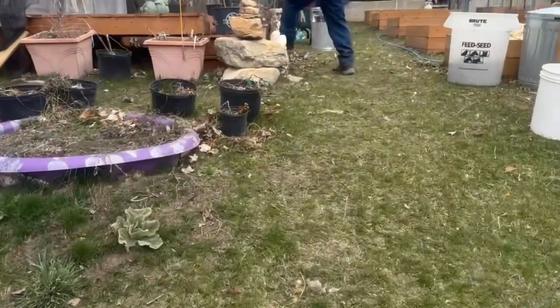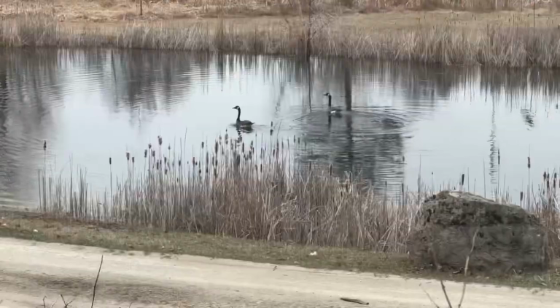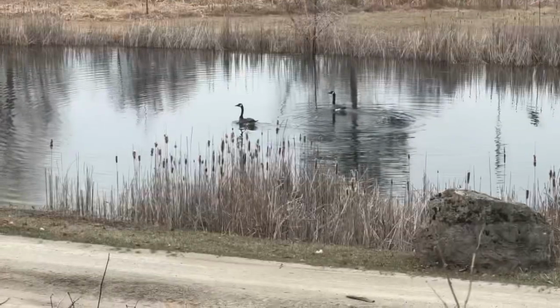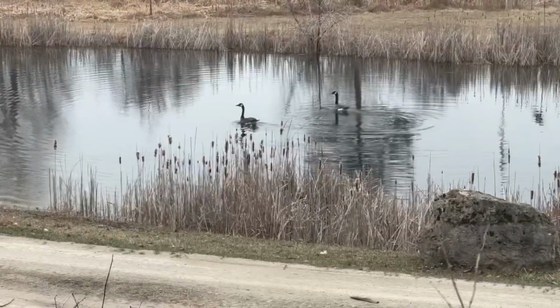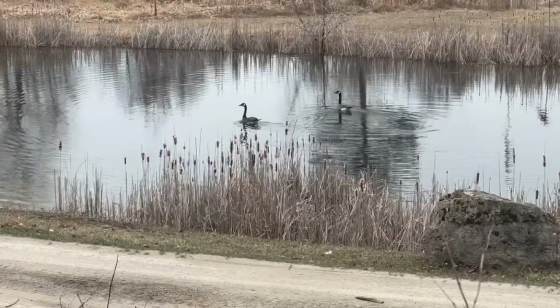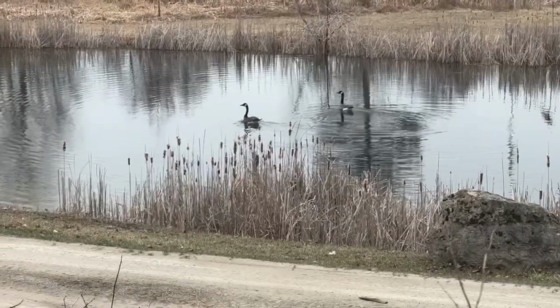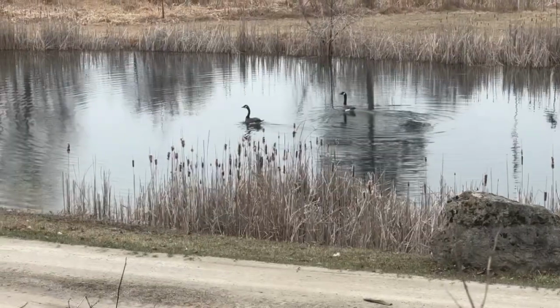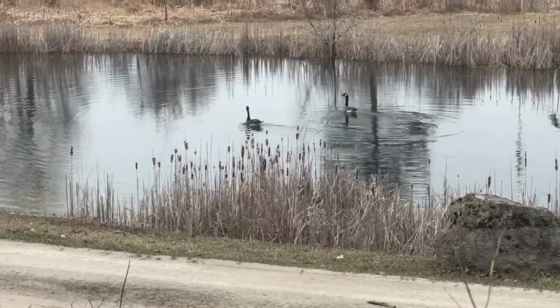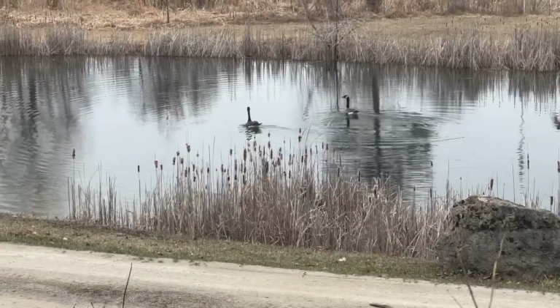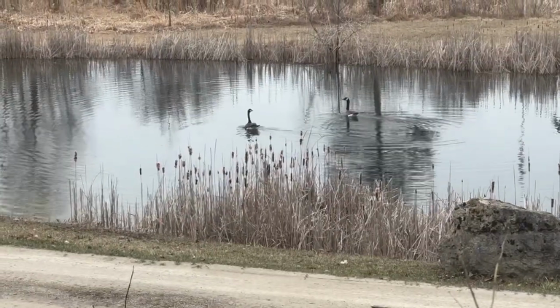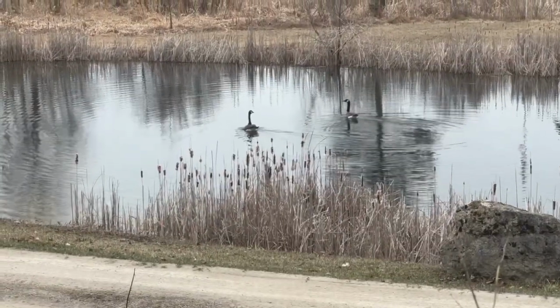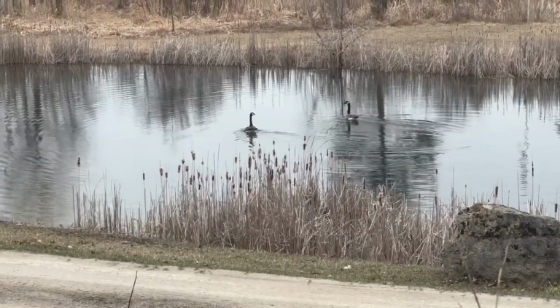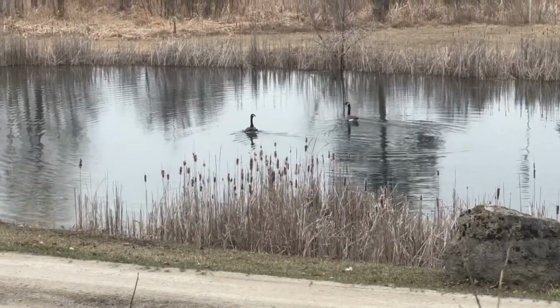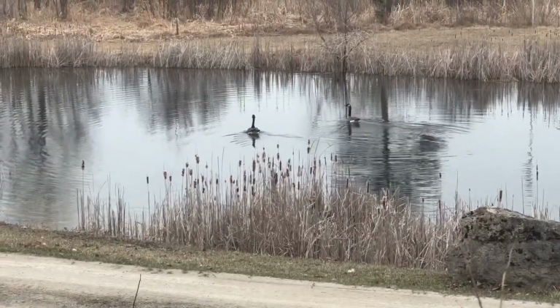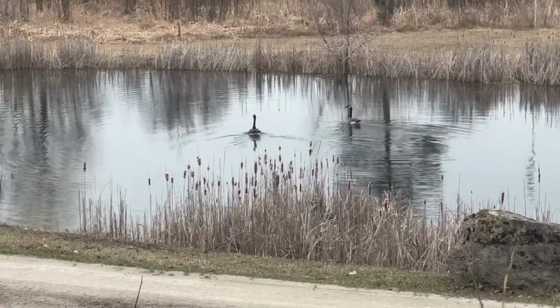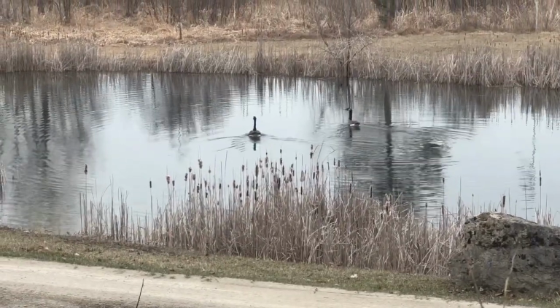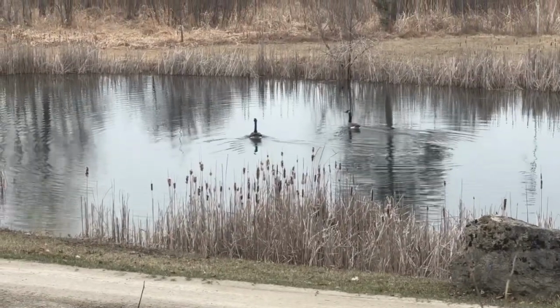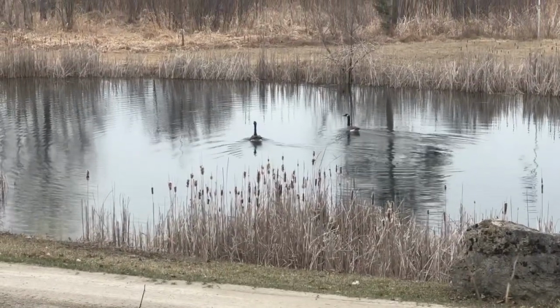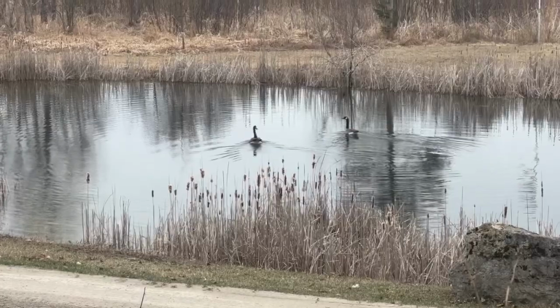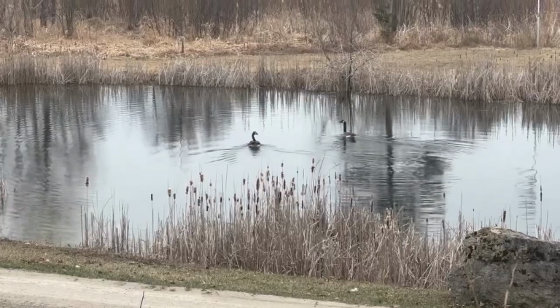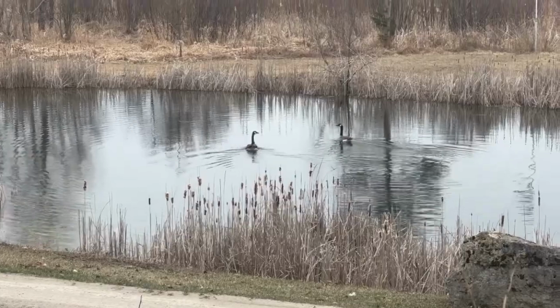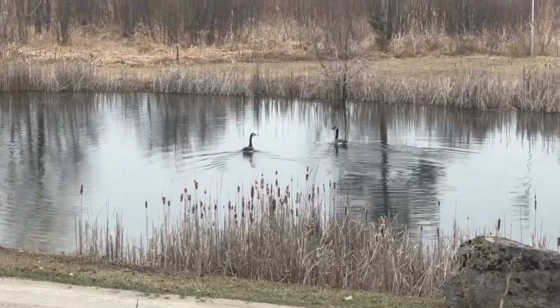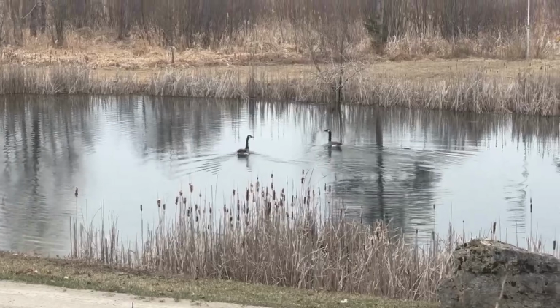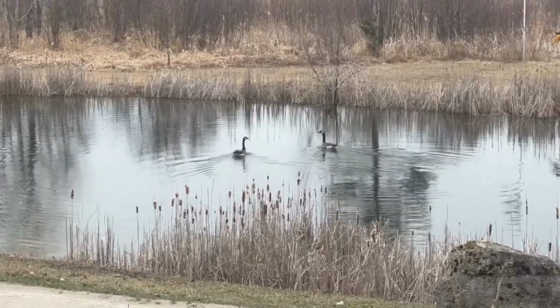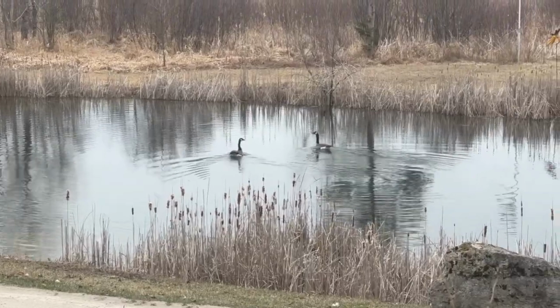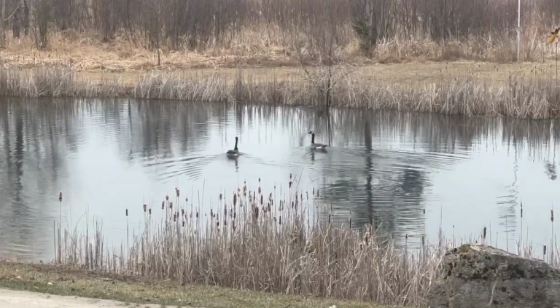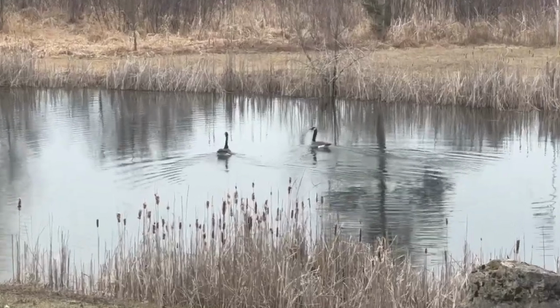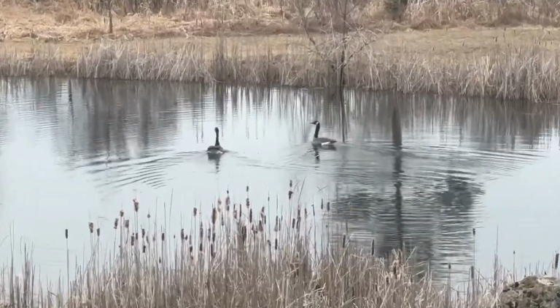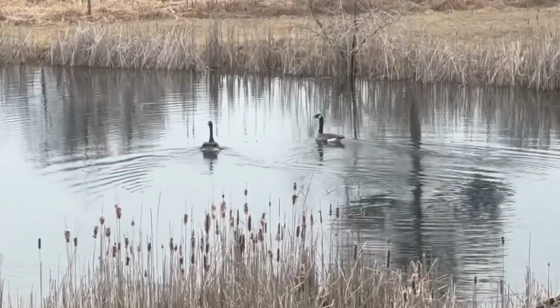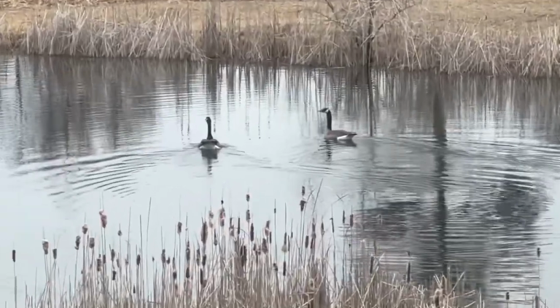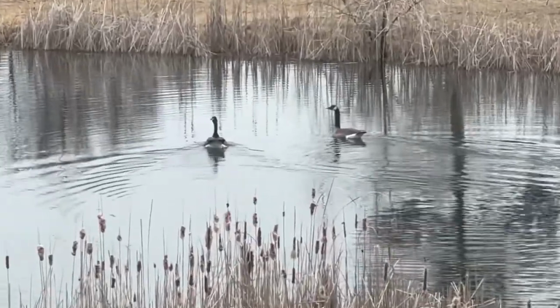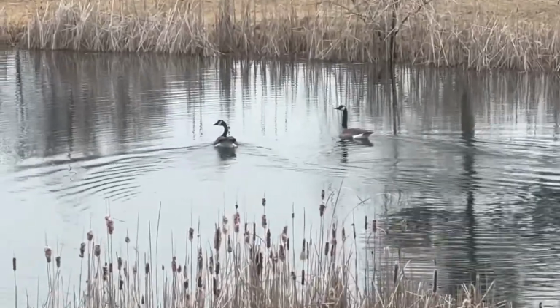Look at that, guys — they just landed in the pond. Two Canadian geese. Look at that.